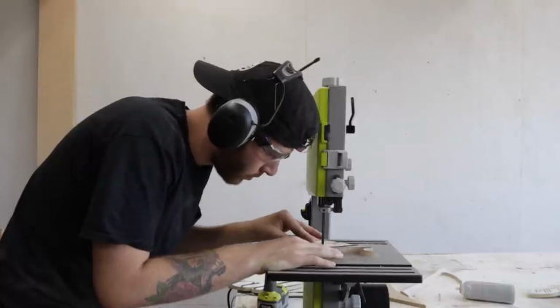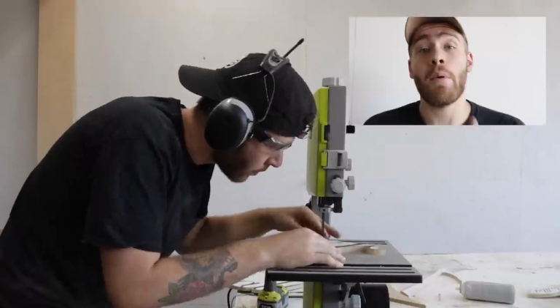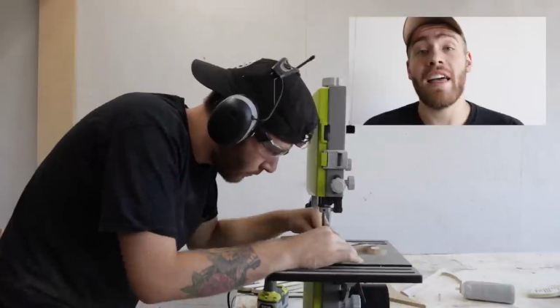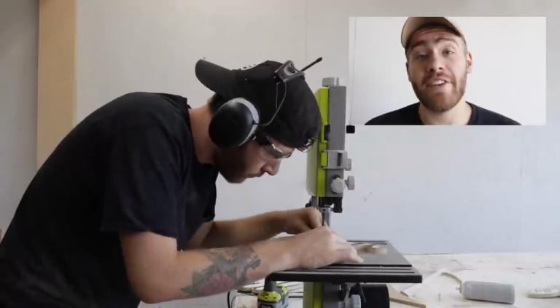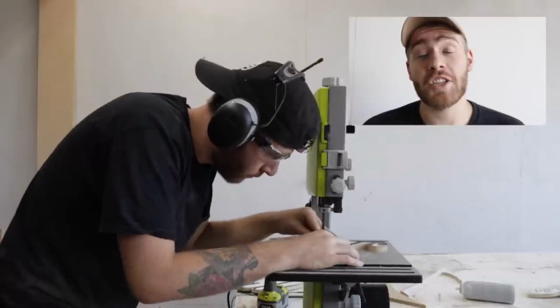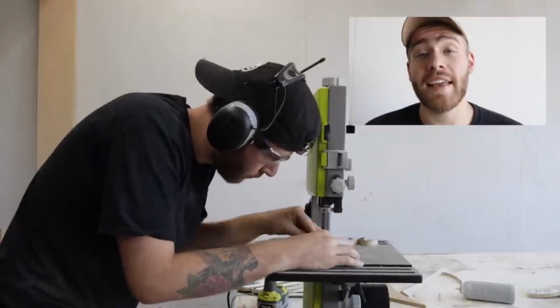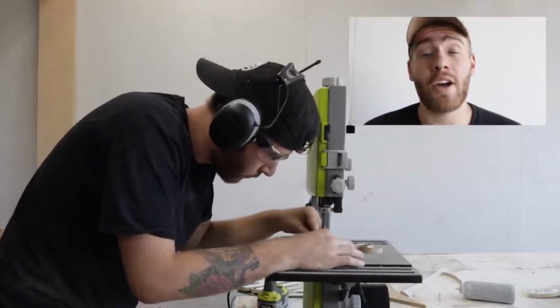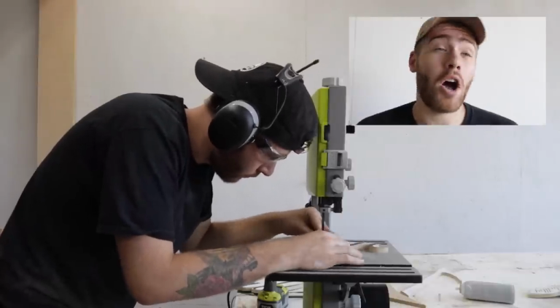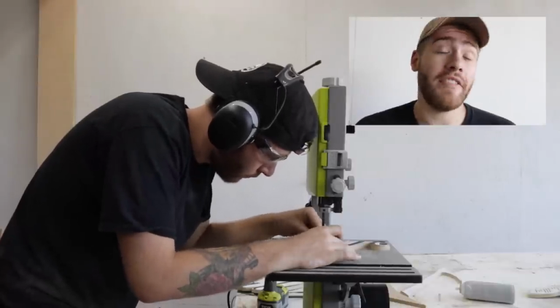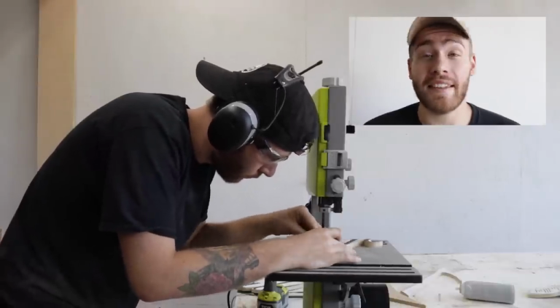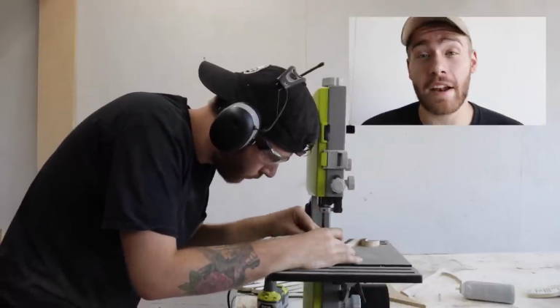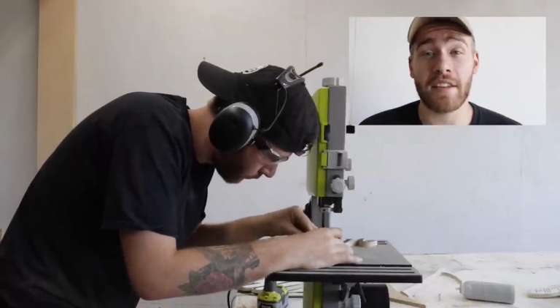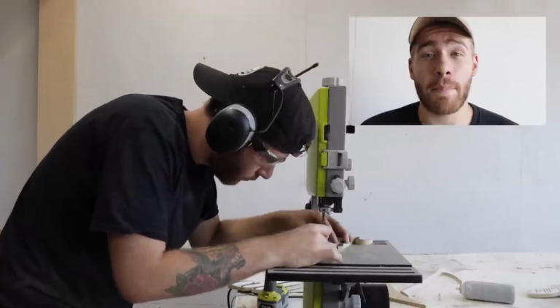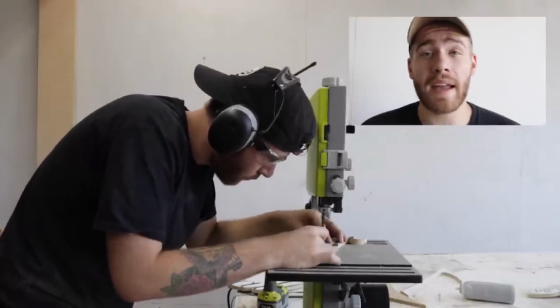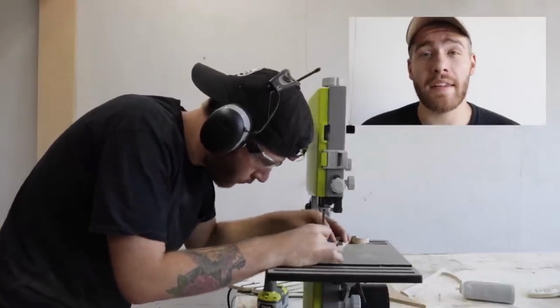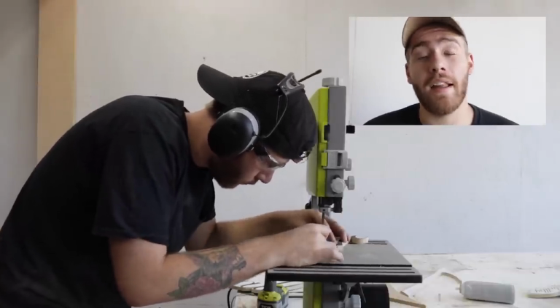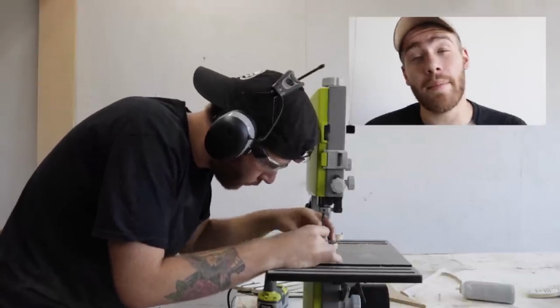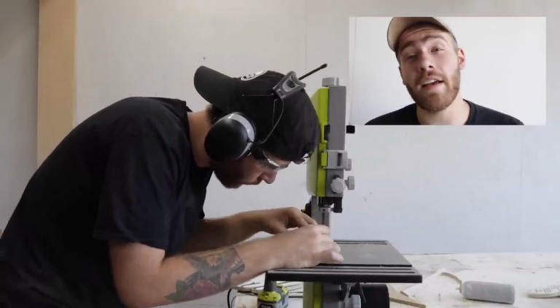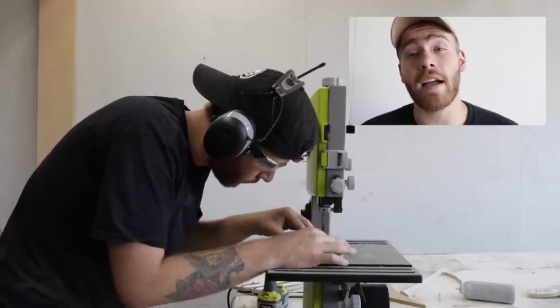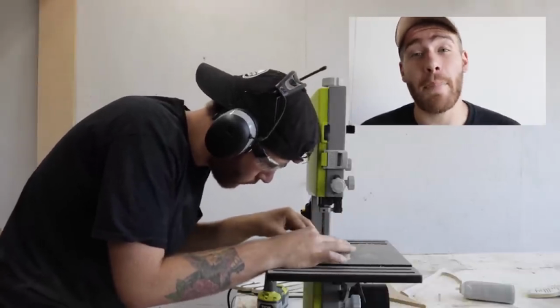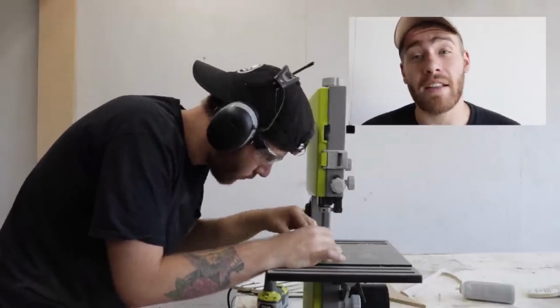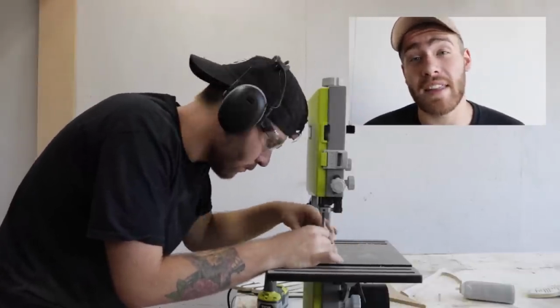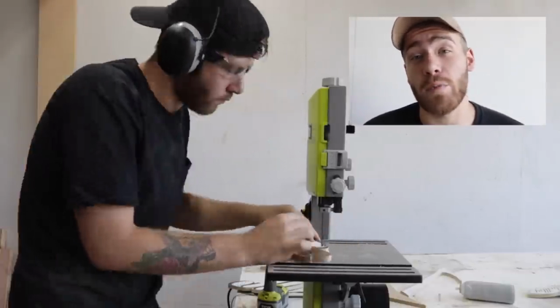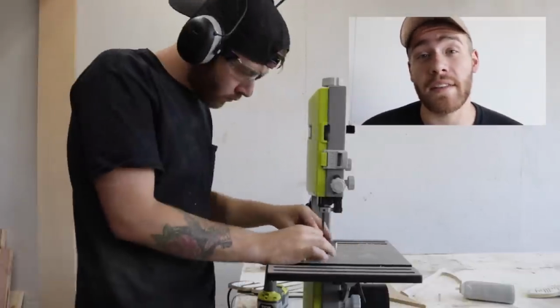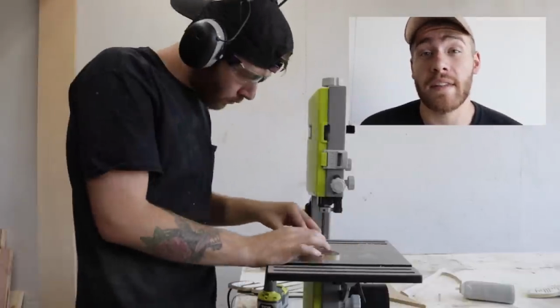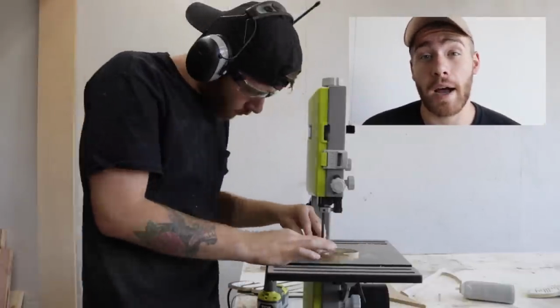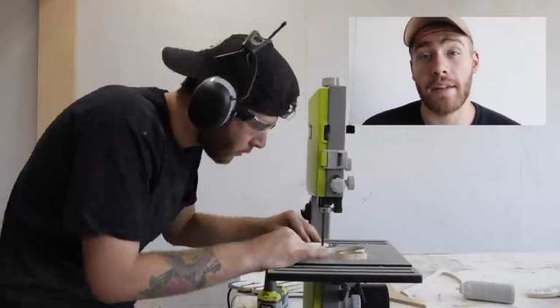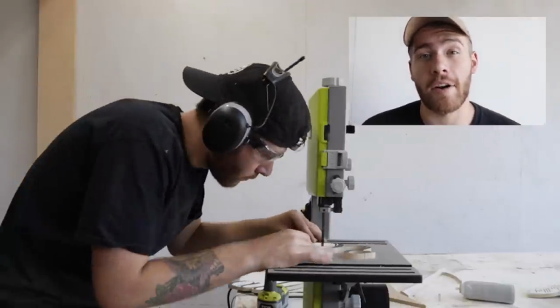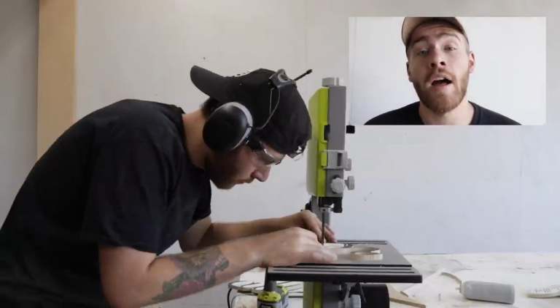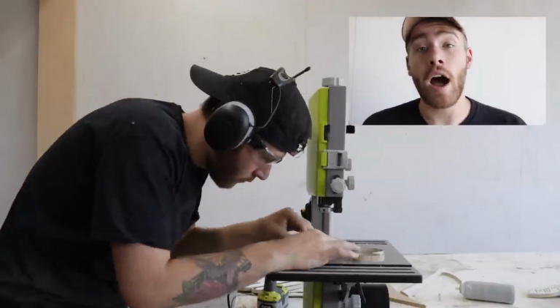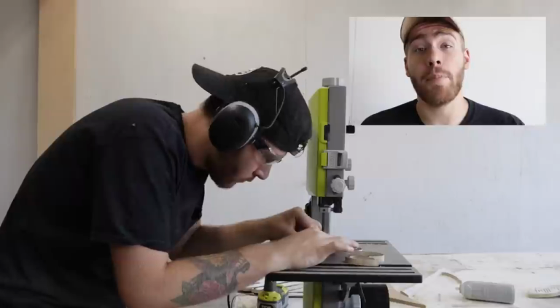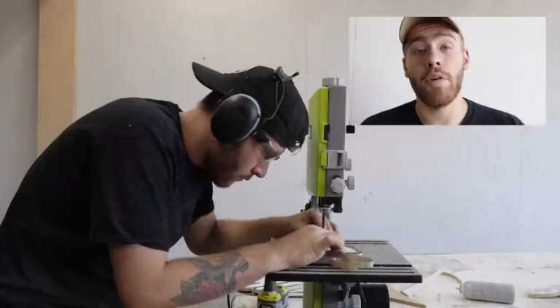While I finished cutting out all of these letters on the bandsaw, let me talk about this week's sponsor: Audible.